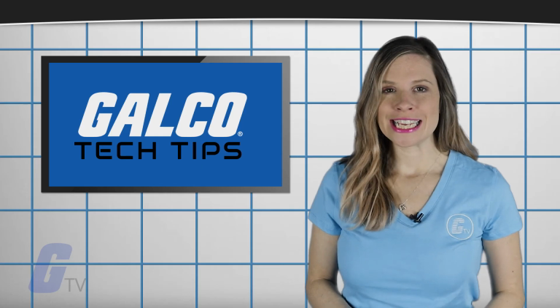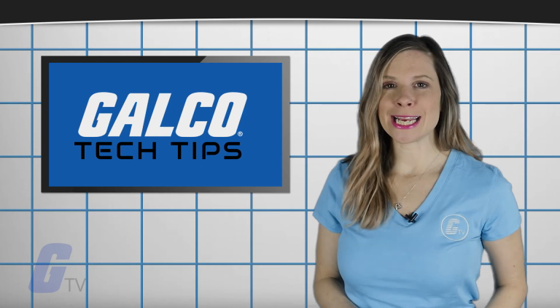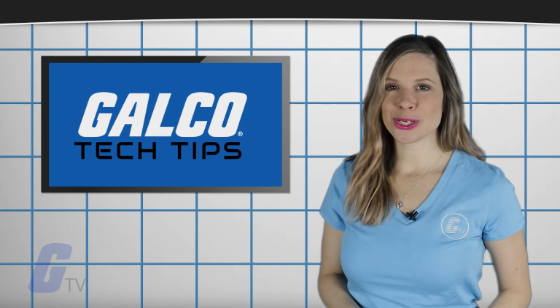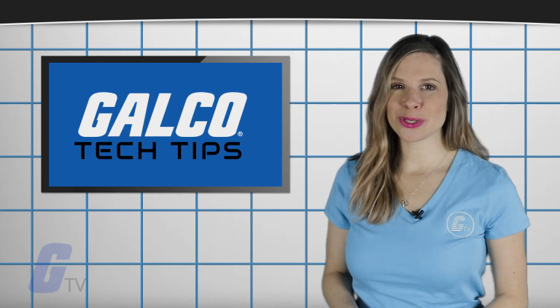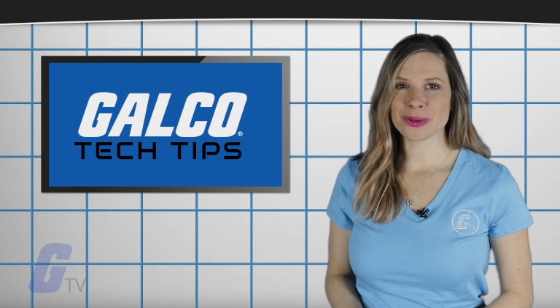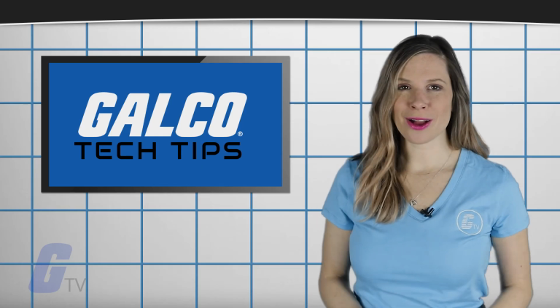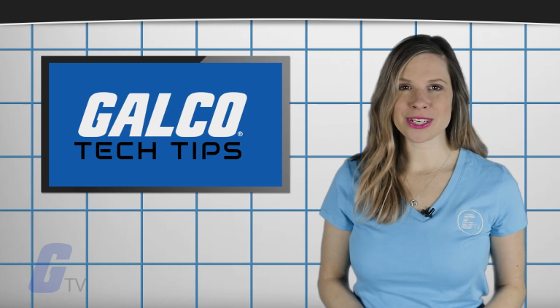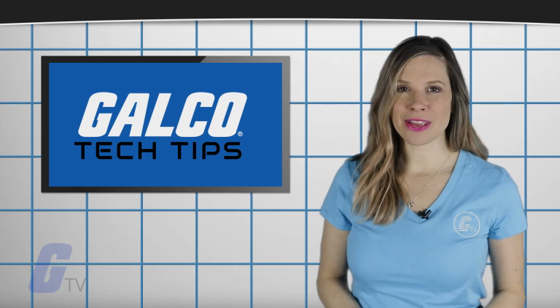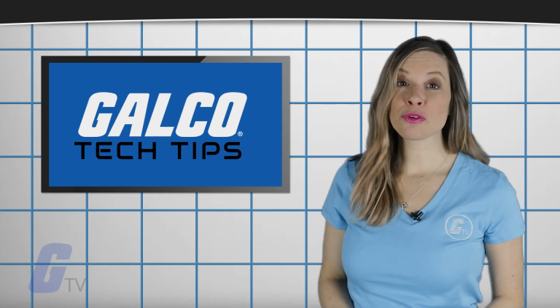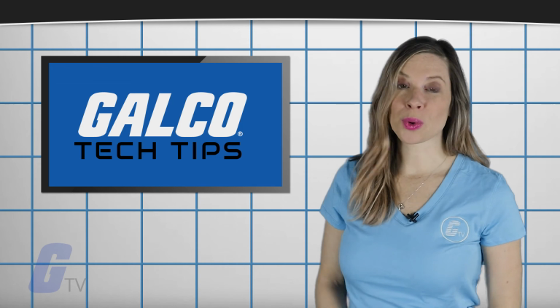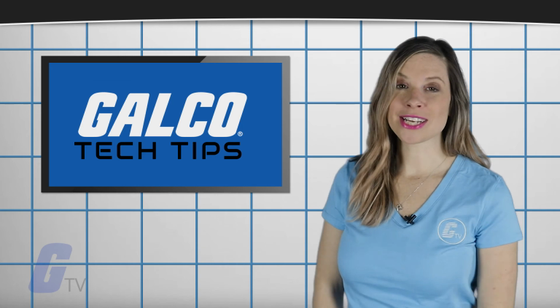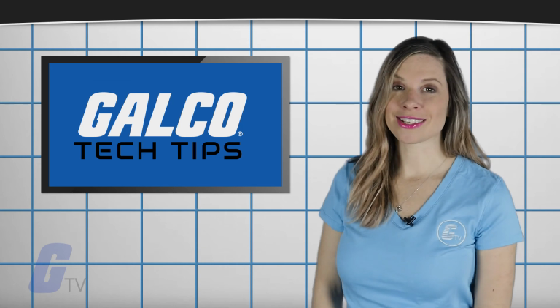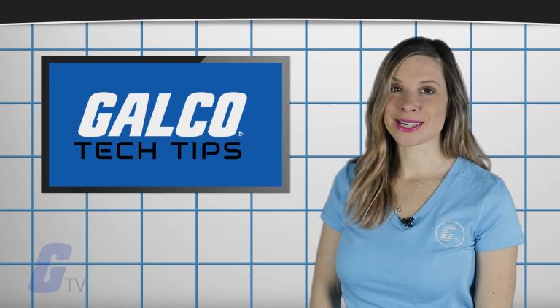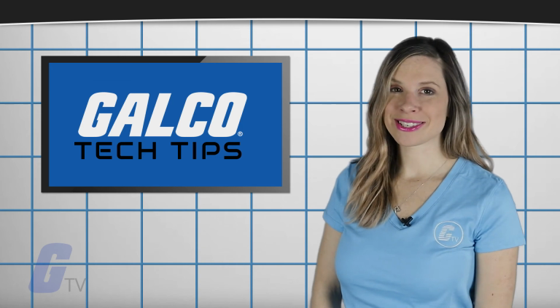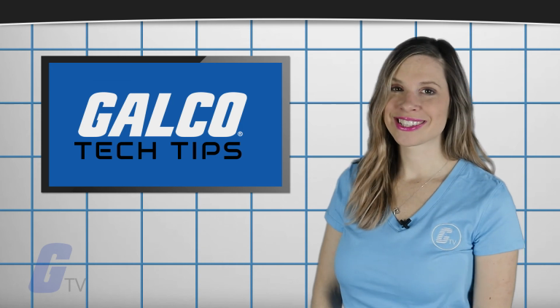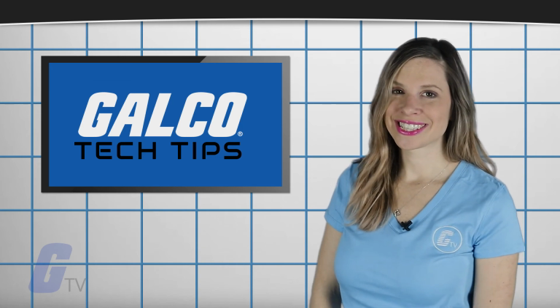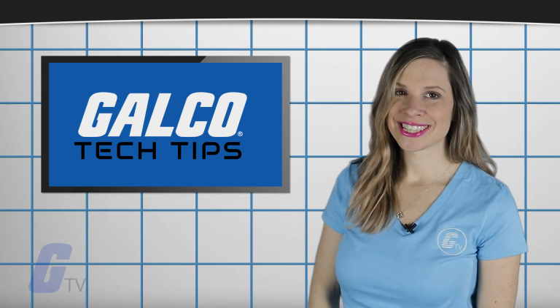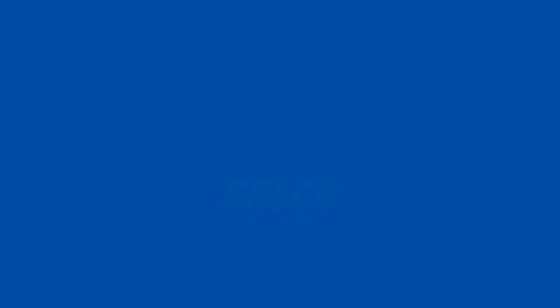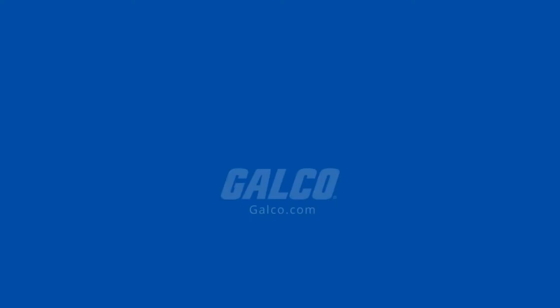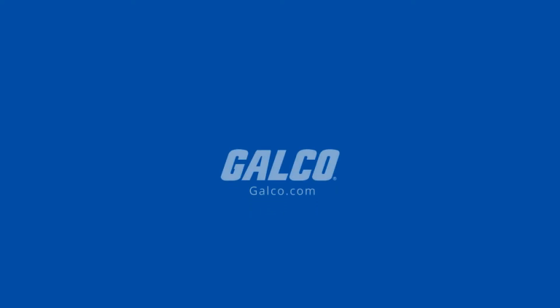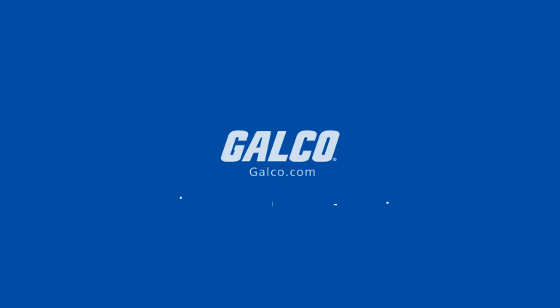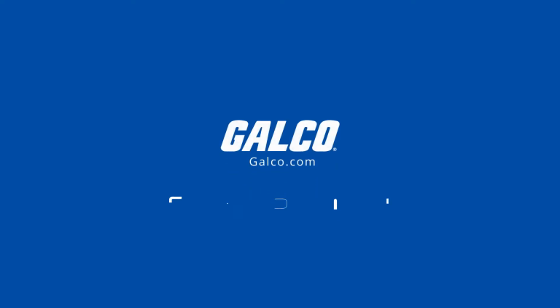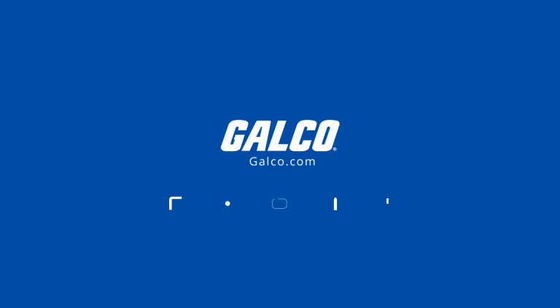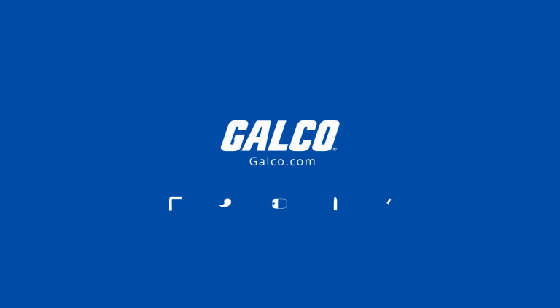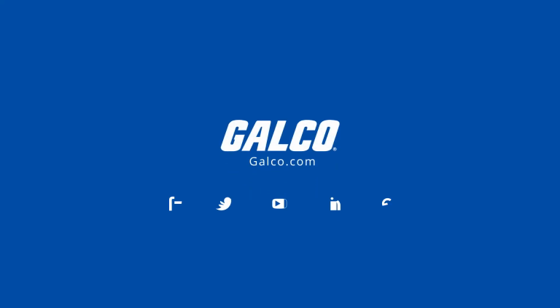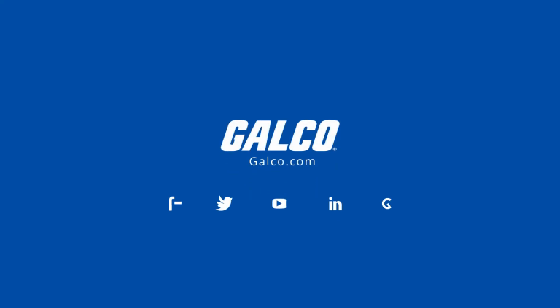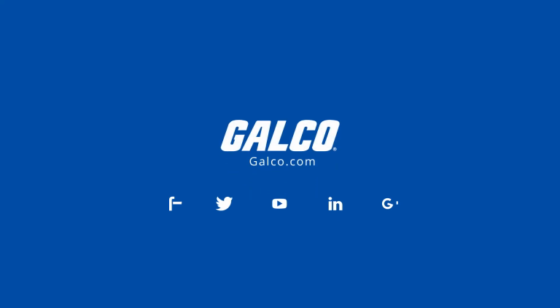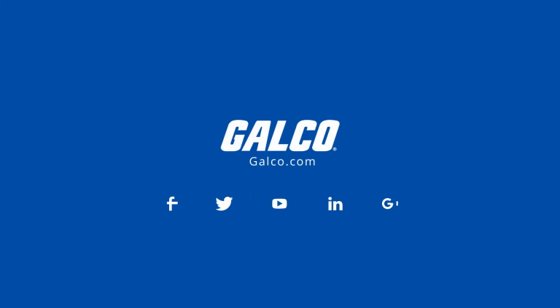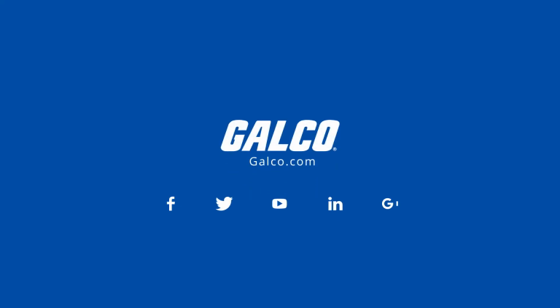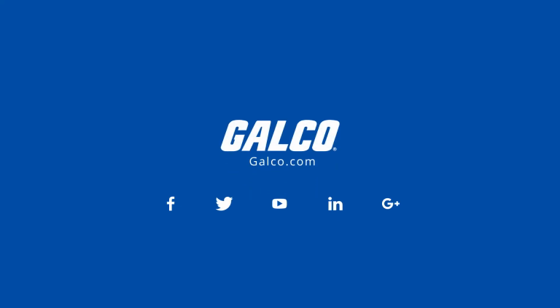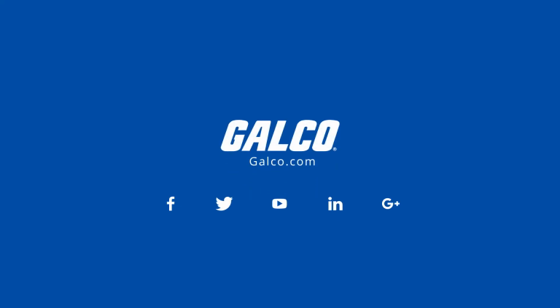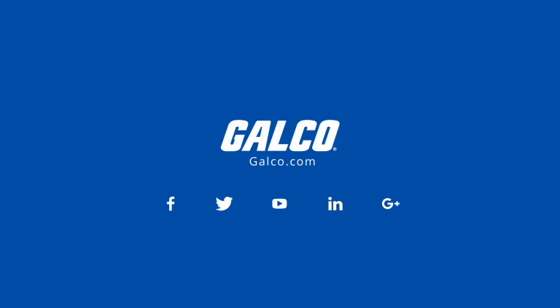Stay tuned to GalcoTV for more tech tips. We'll see you next time.